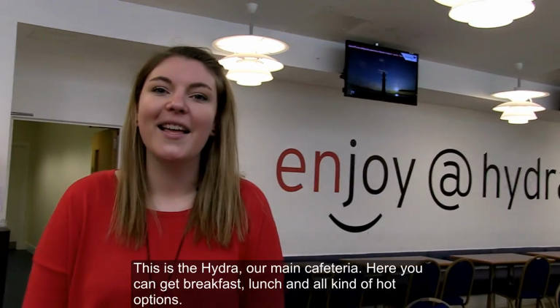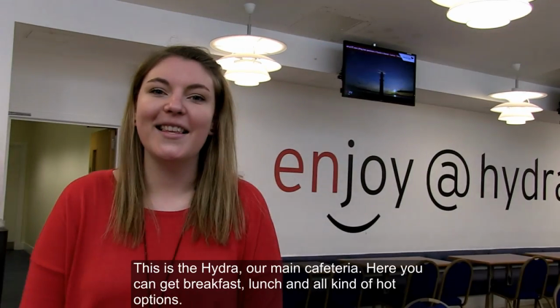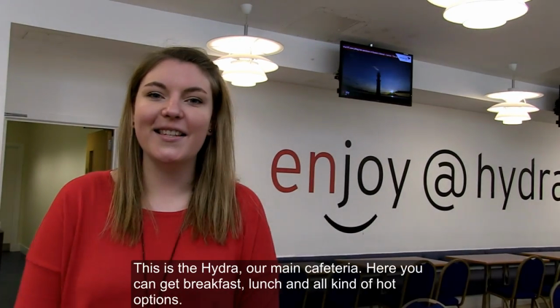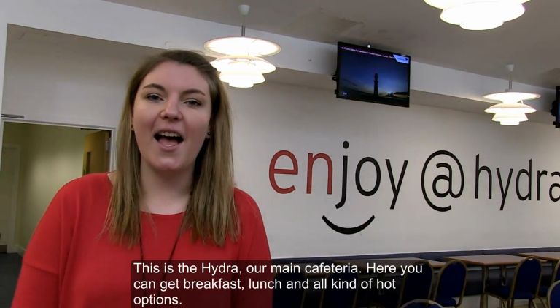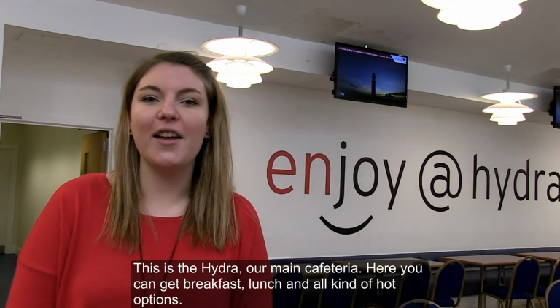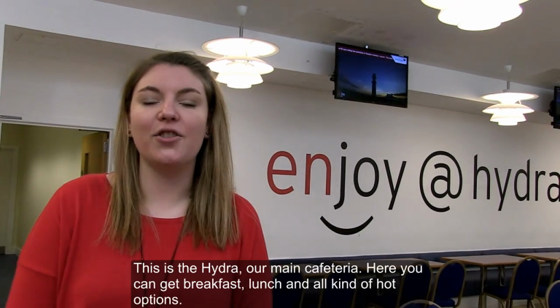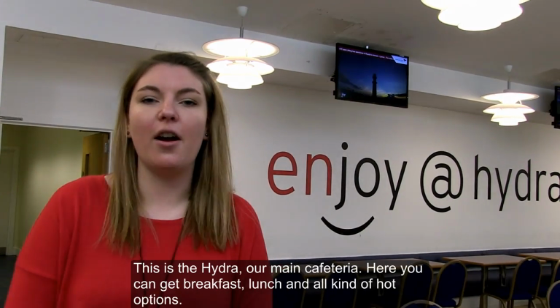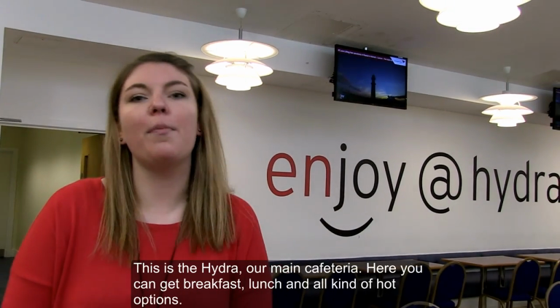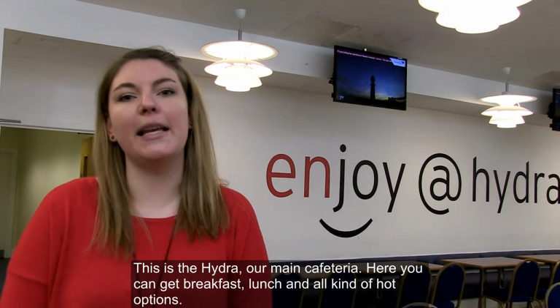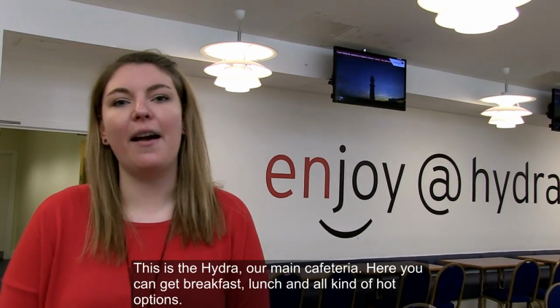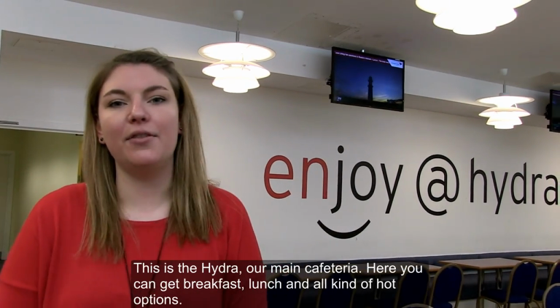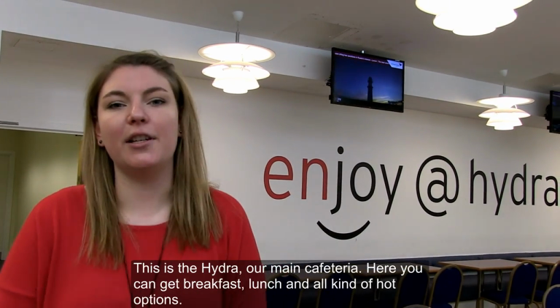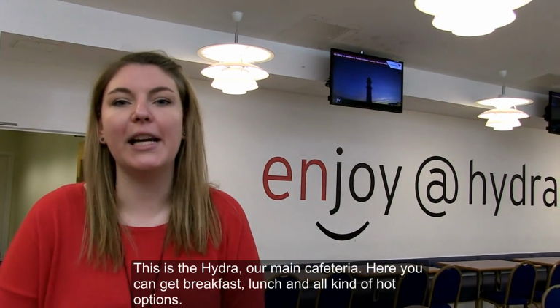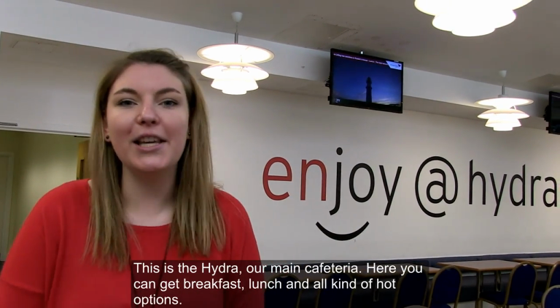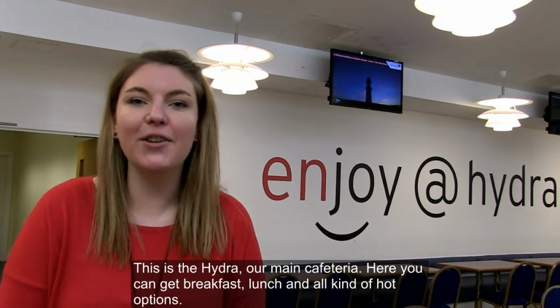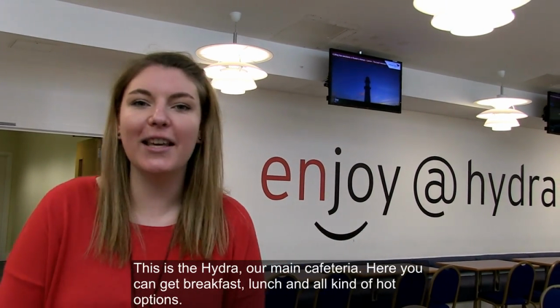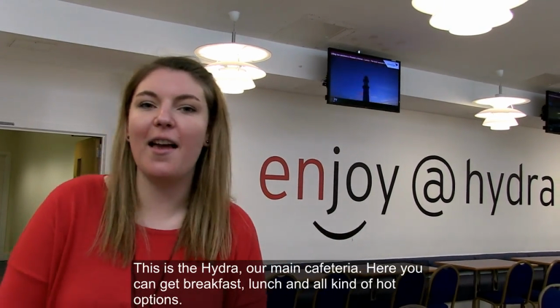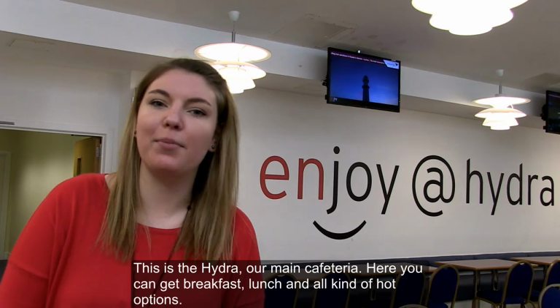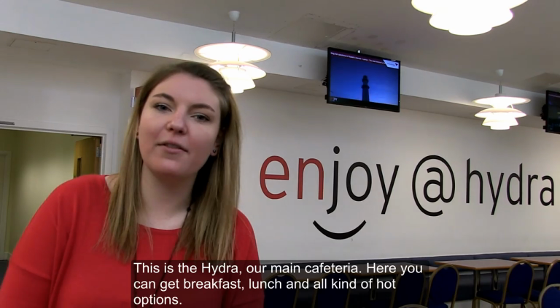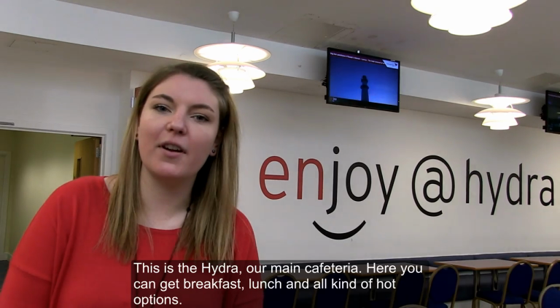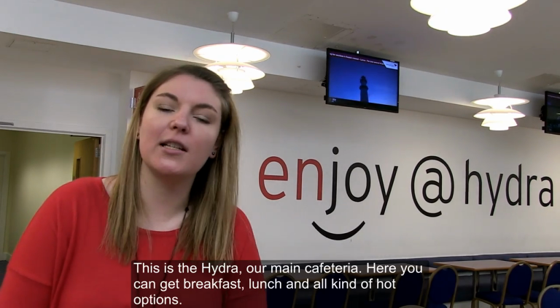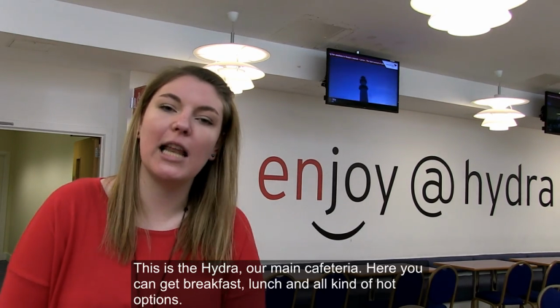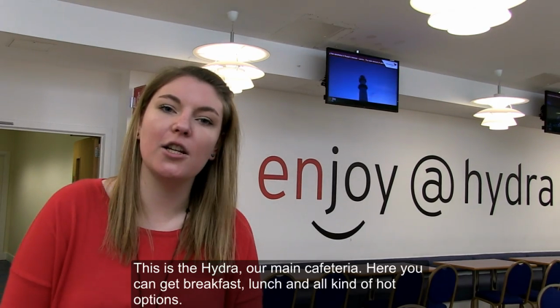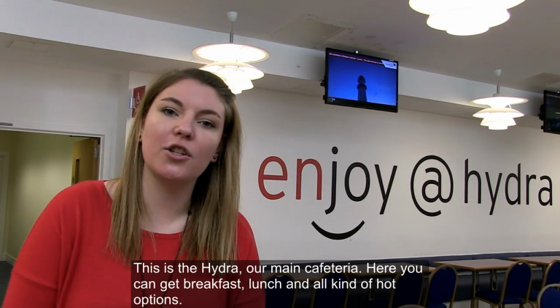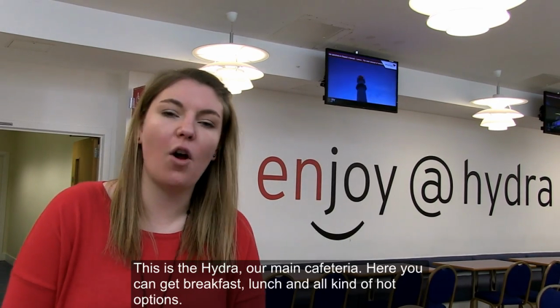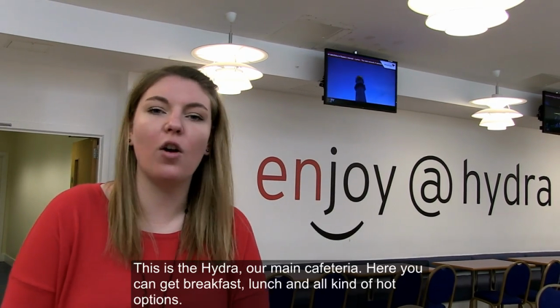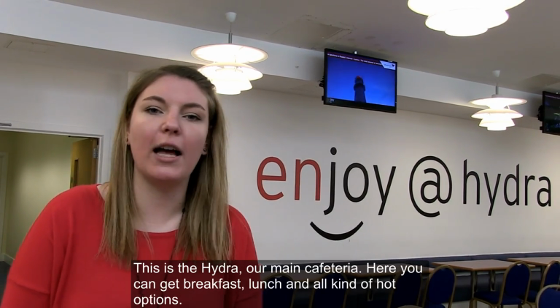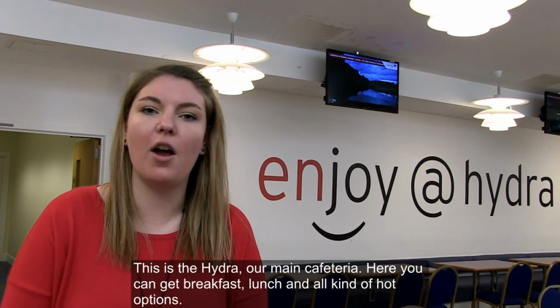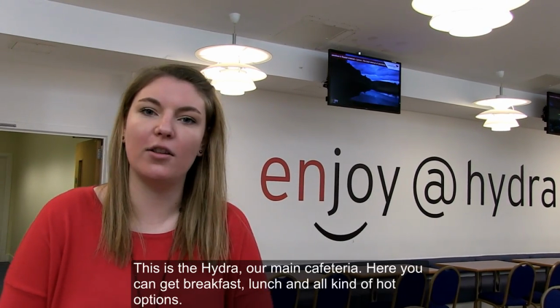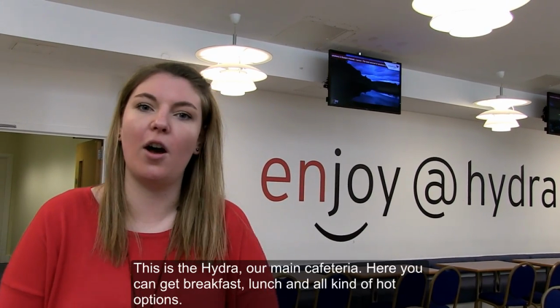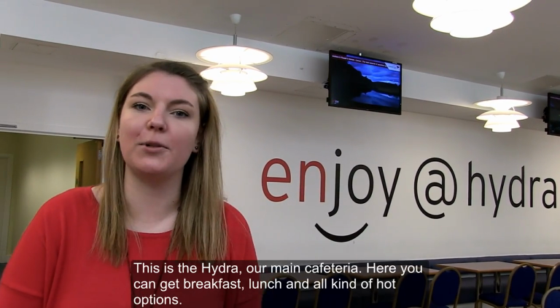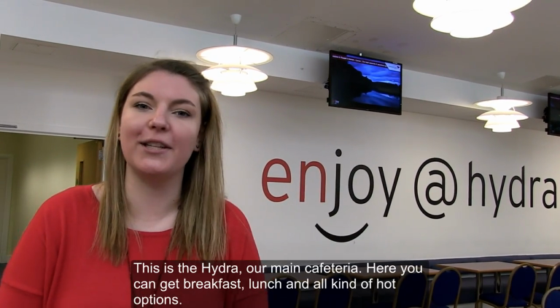This is the Hydra, our main cafeteria. Here you can get breakfast, lunch and all kinds of hot options.